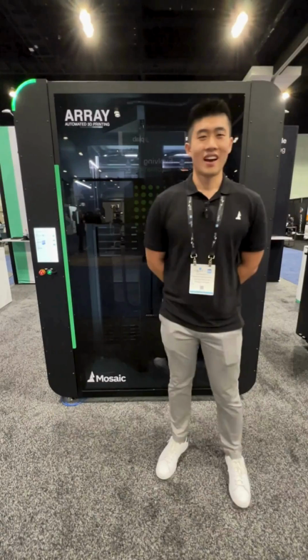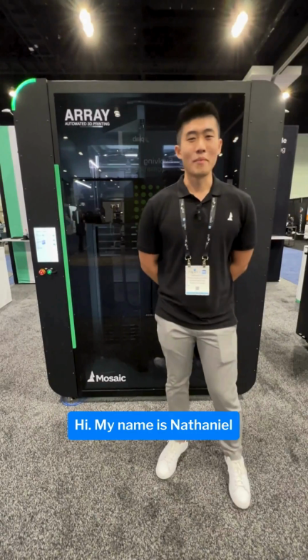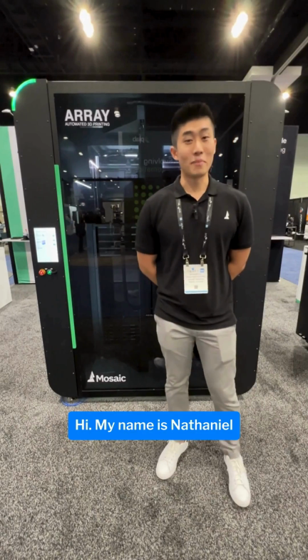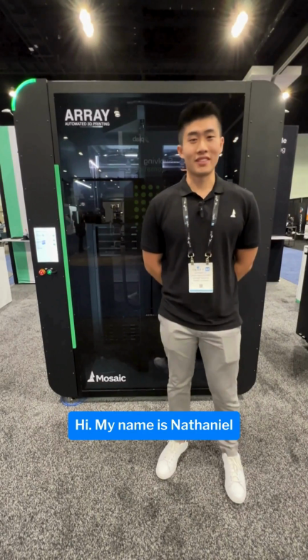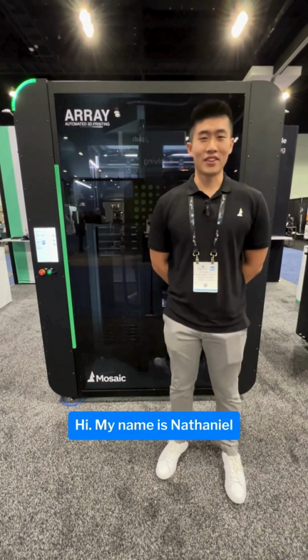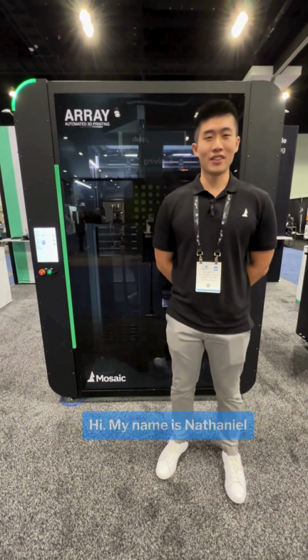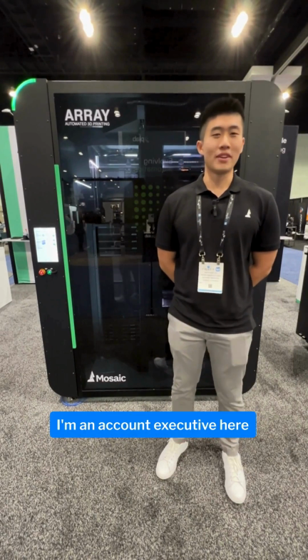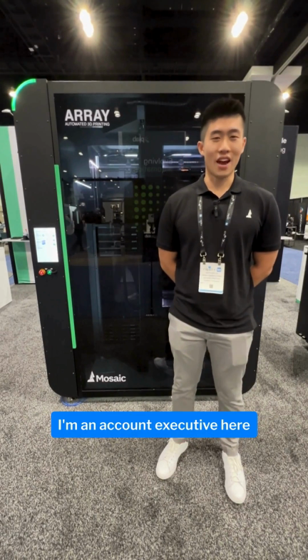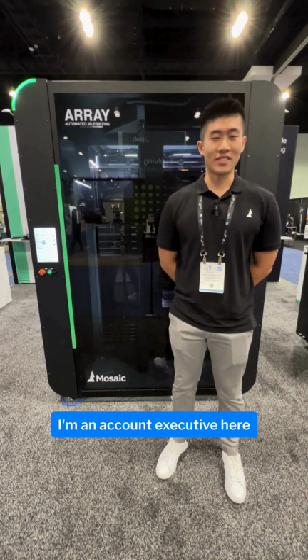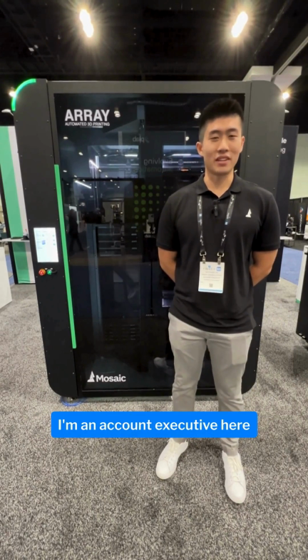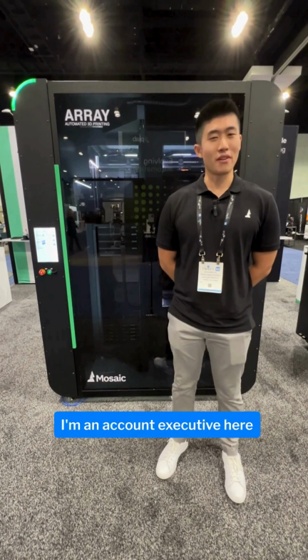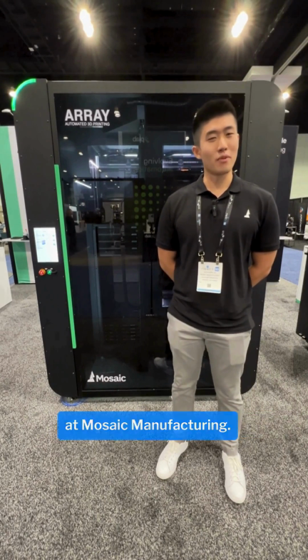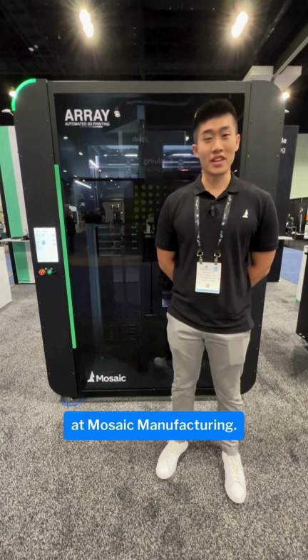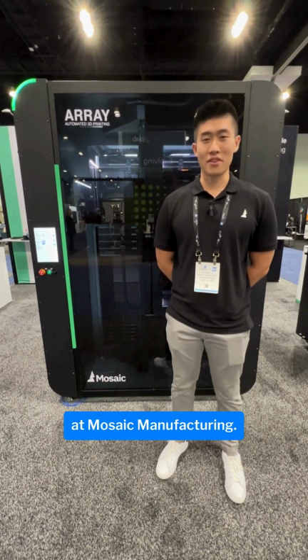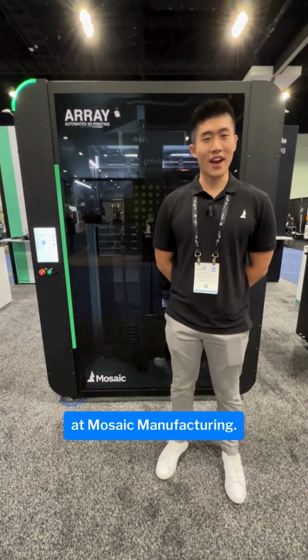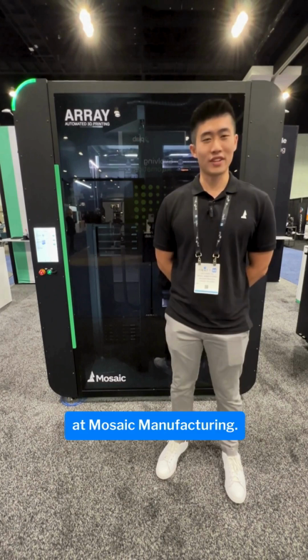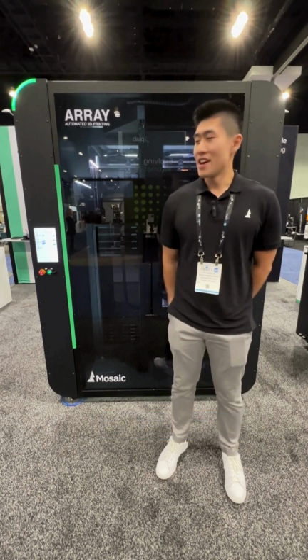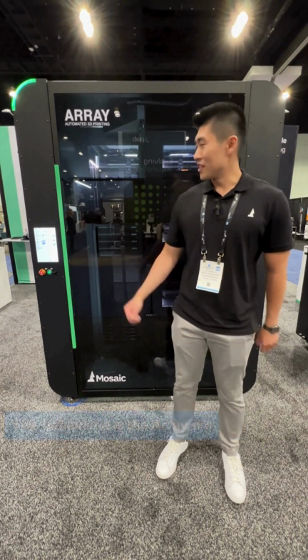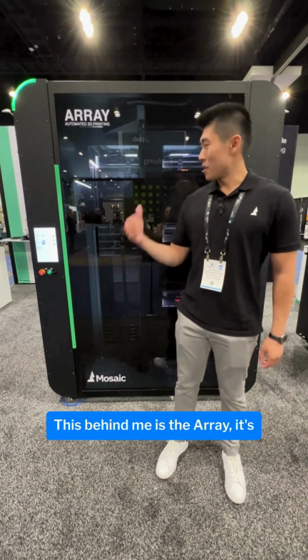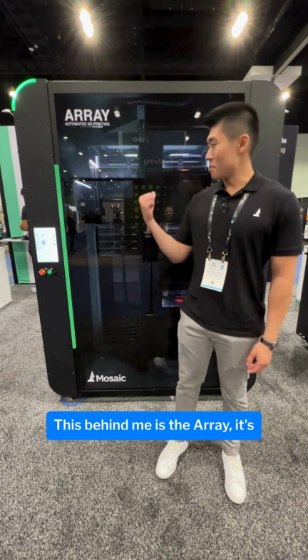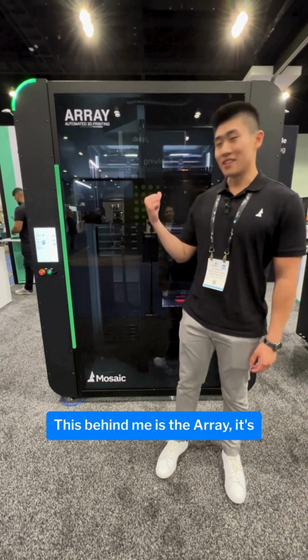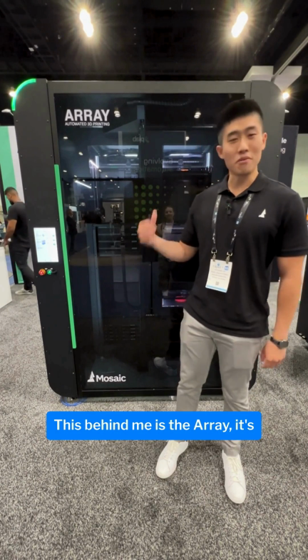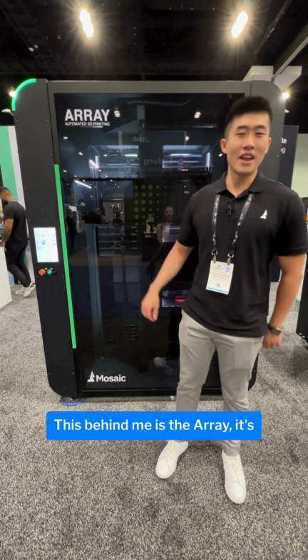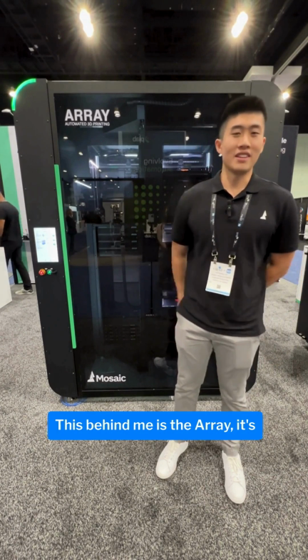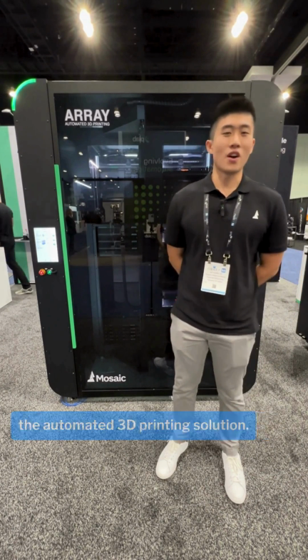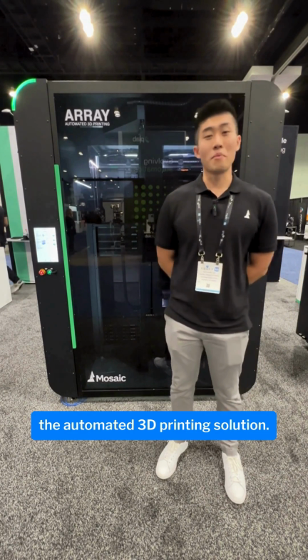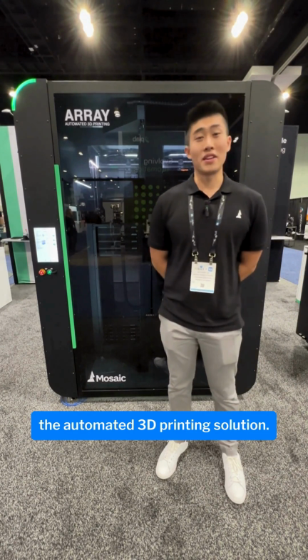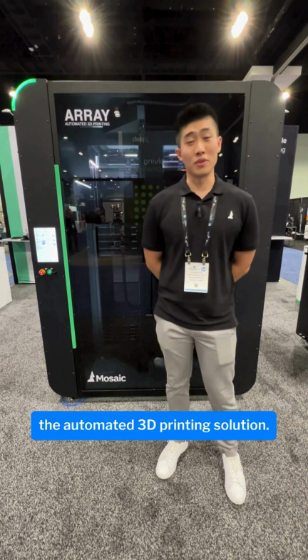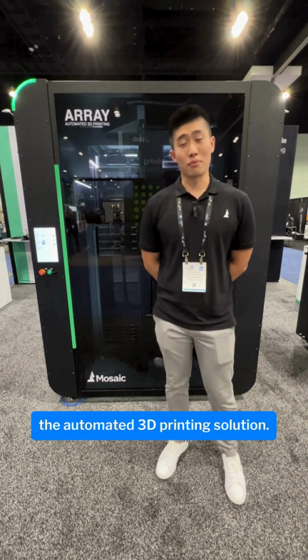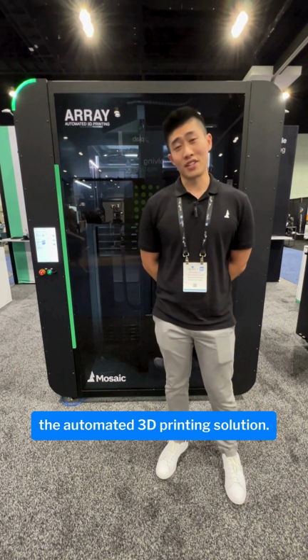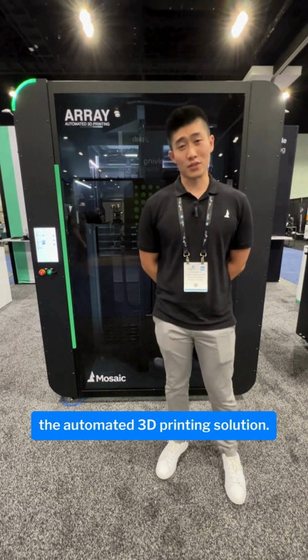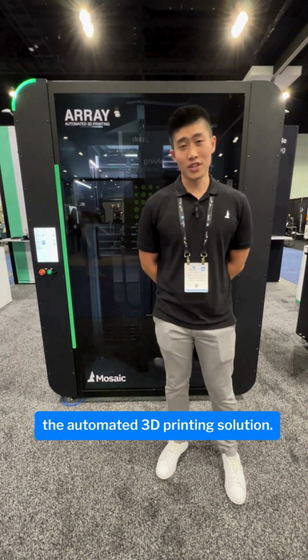Hi, my name is Nathaniel. I'm an account executive here at Mosaic Manufacturing. This behind me is the Array. It's the automated 3D printing solution.